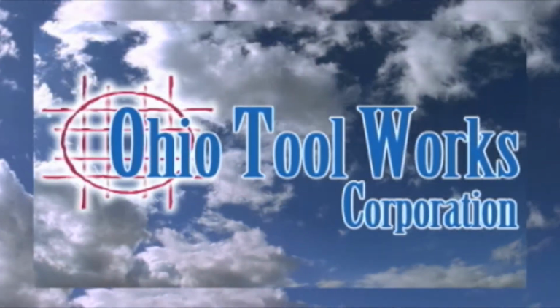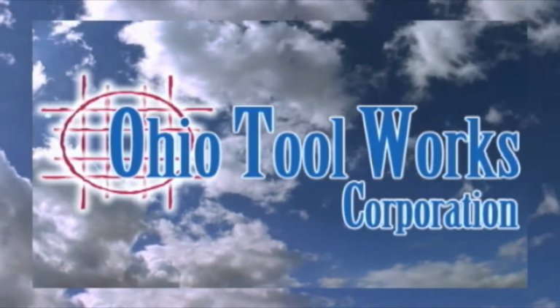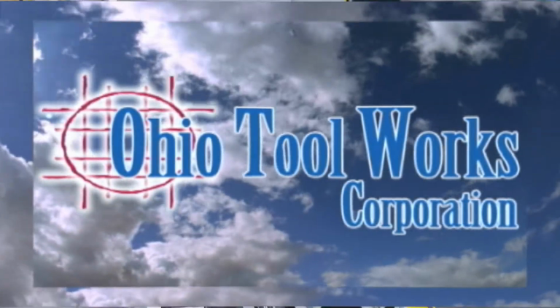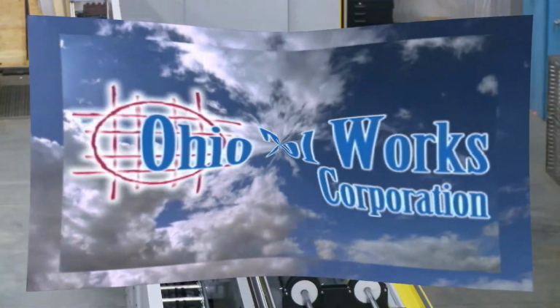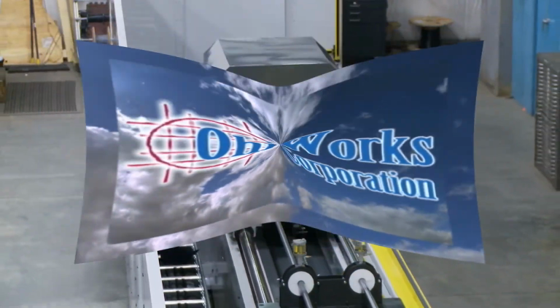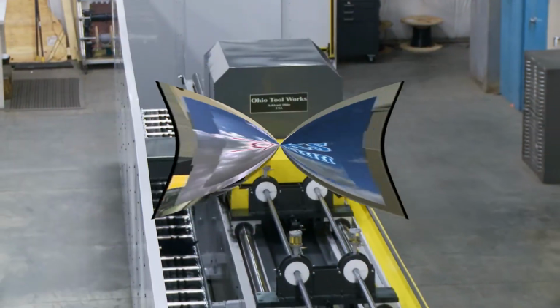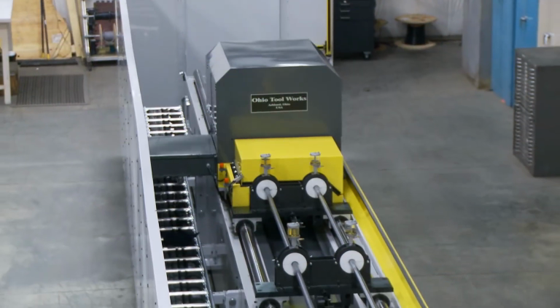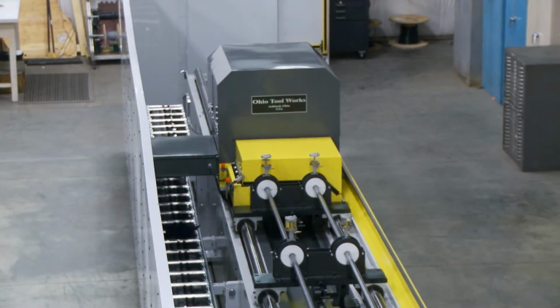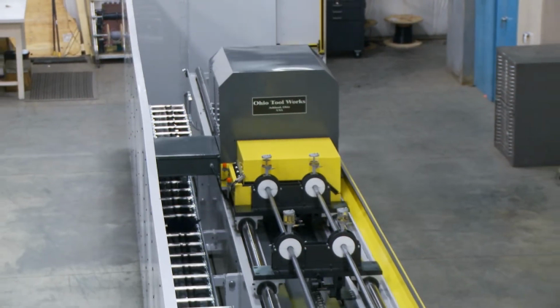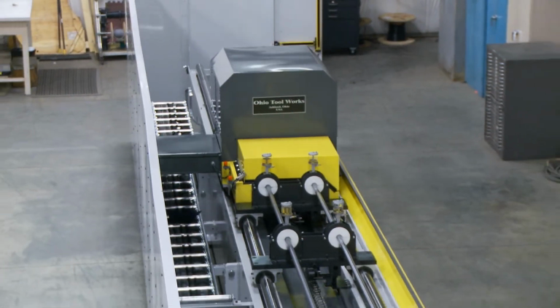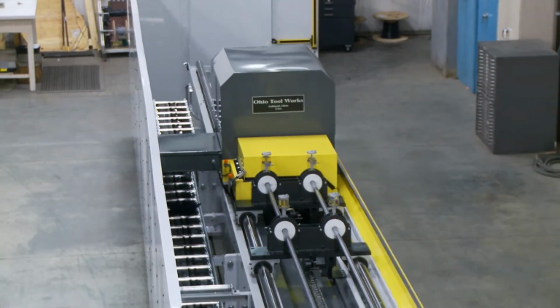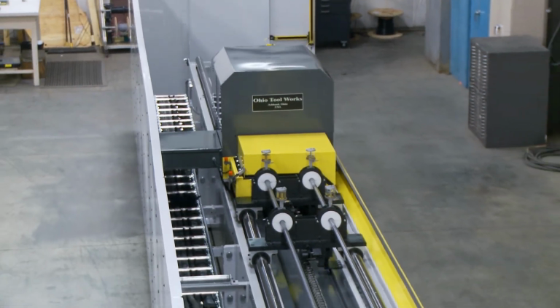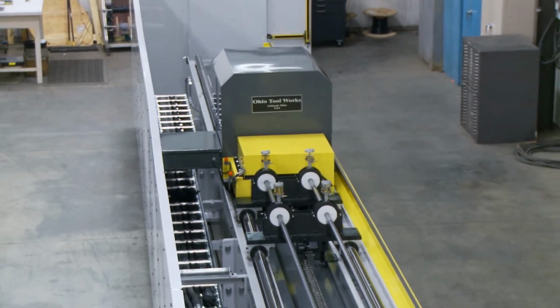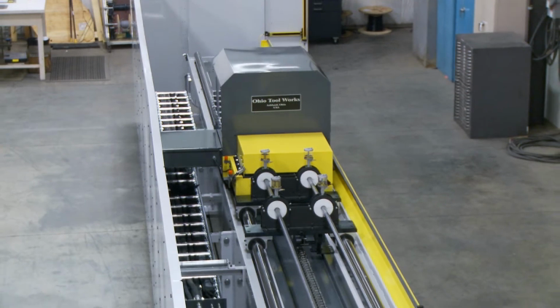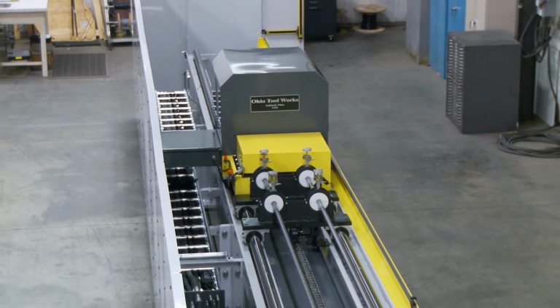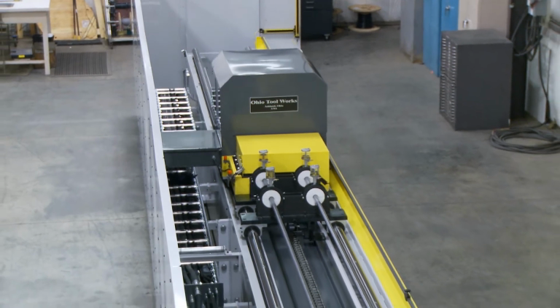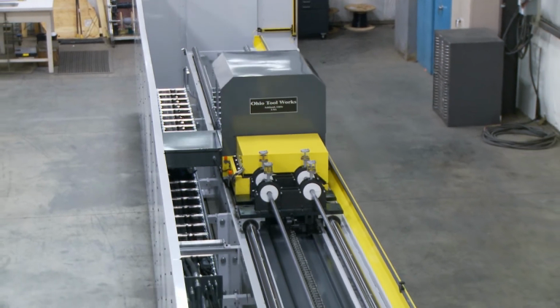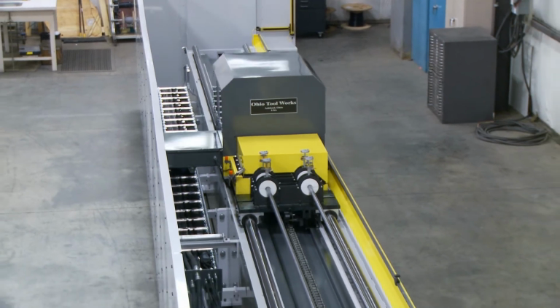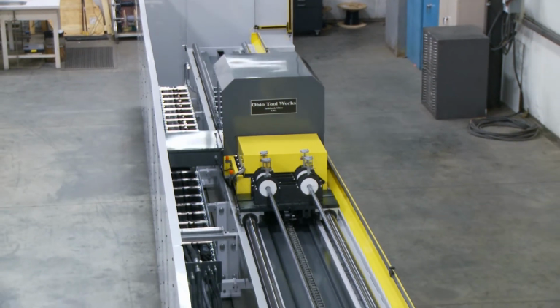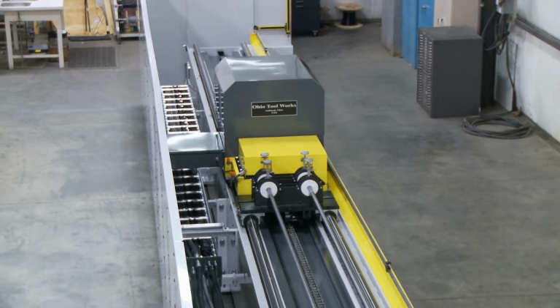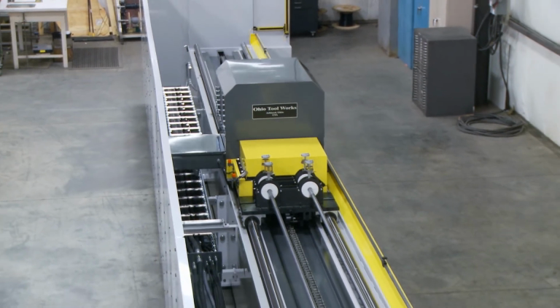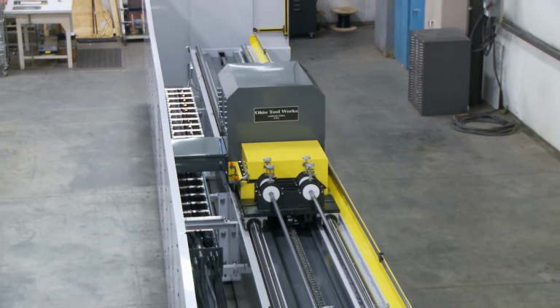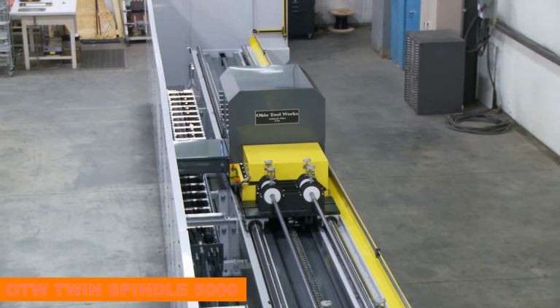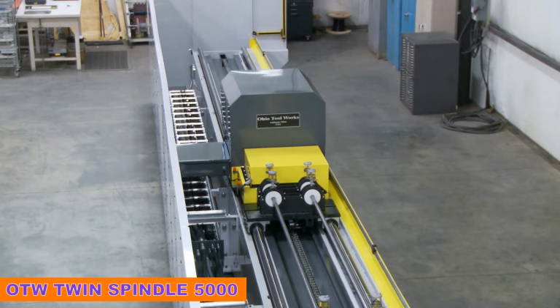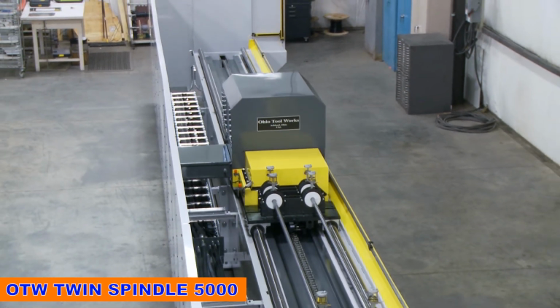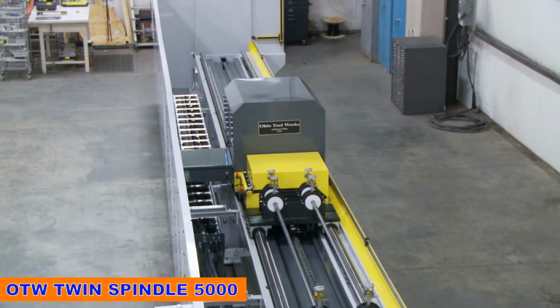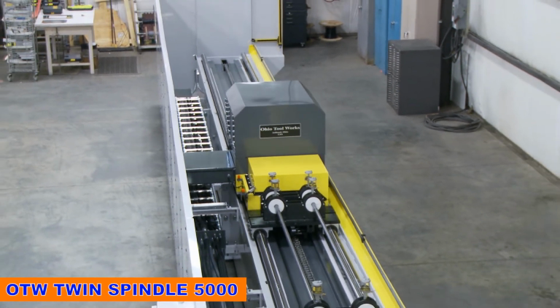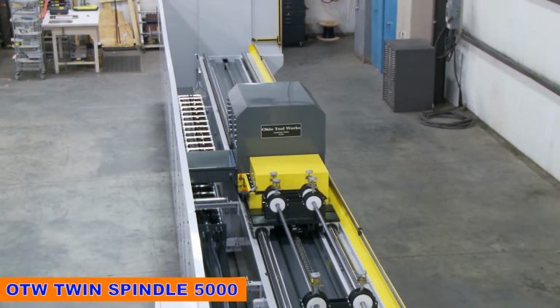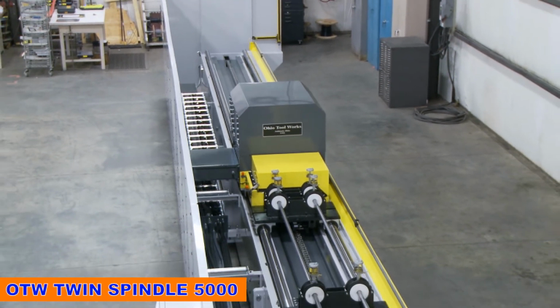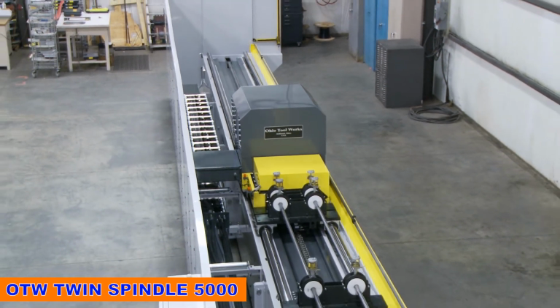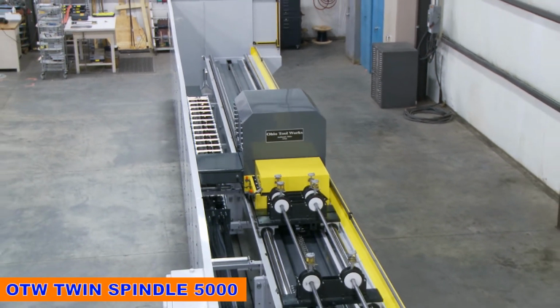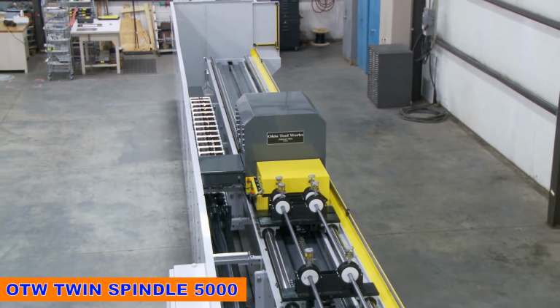Ohio Tool Works, the innovative and trusted manufacturer of honing machines, presents the OTW Twin Spindle 5000.